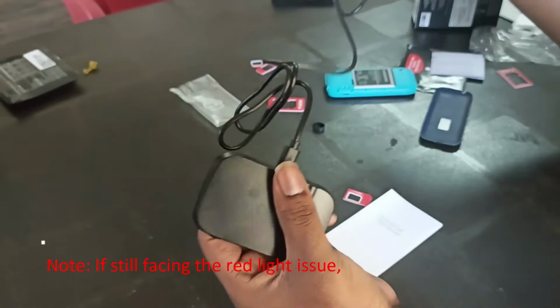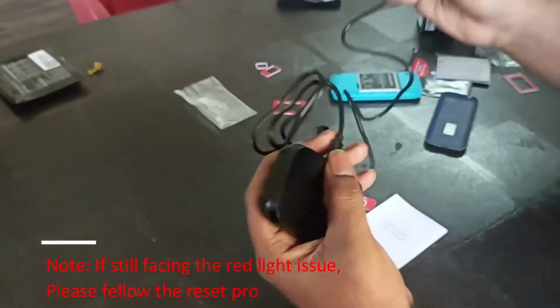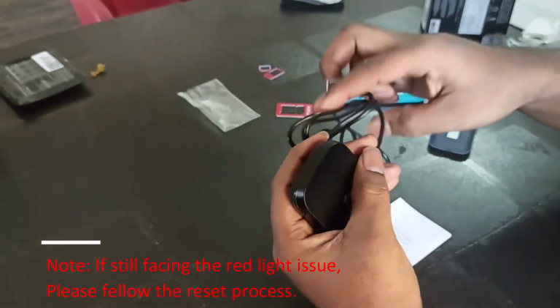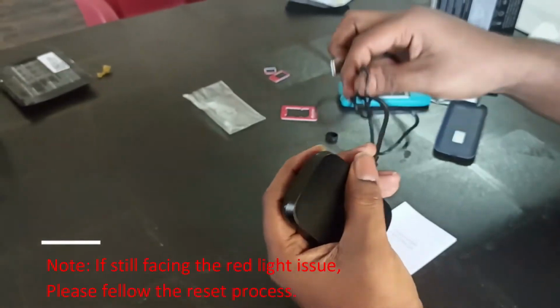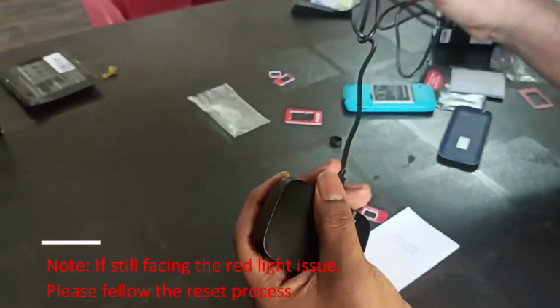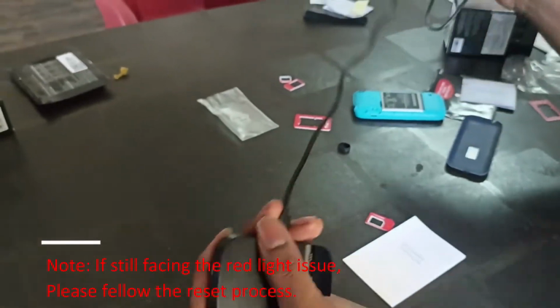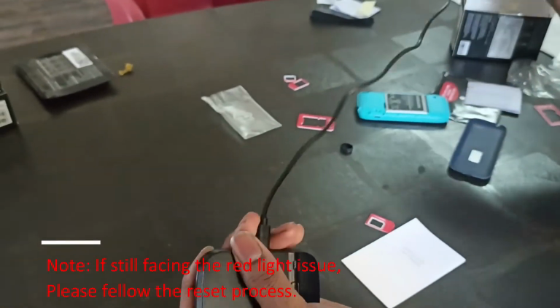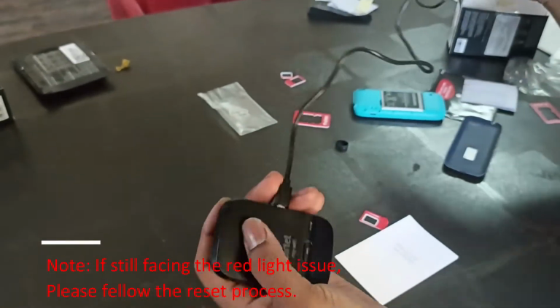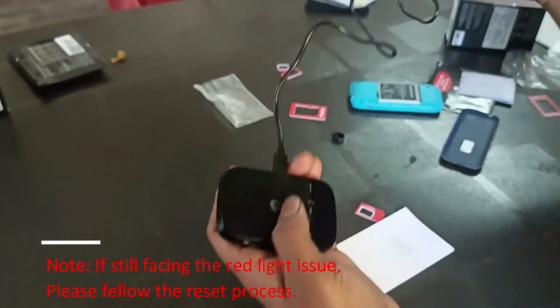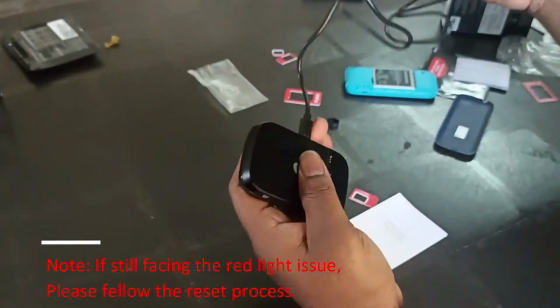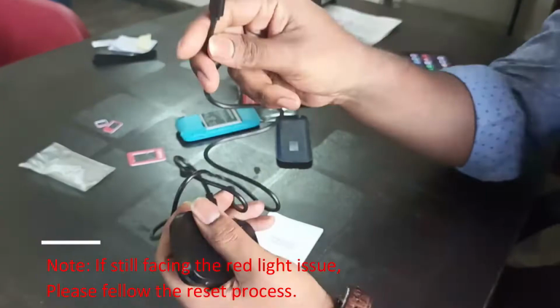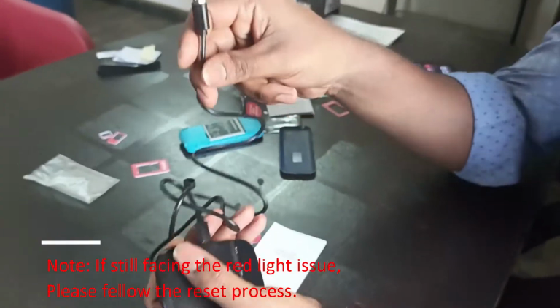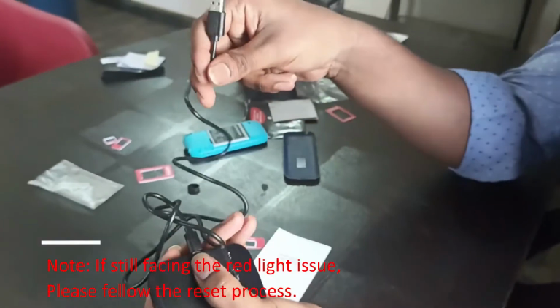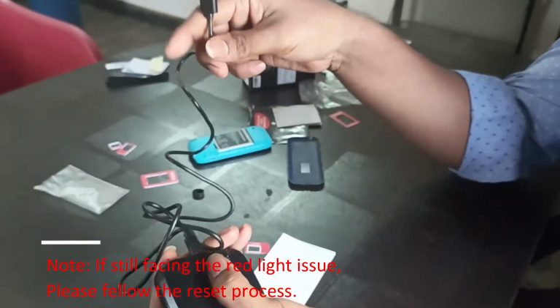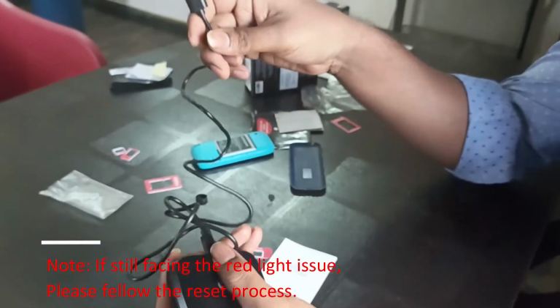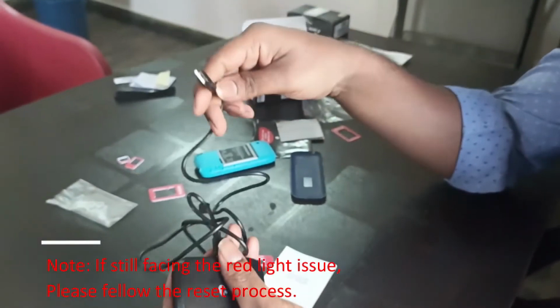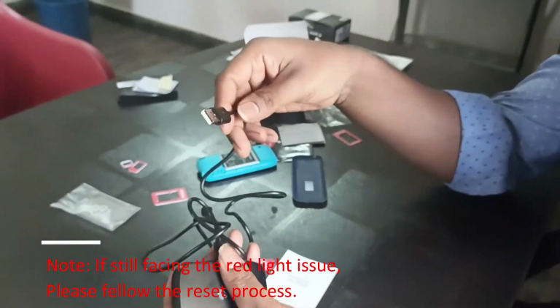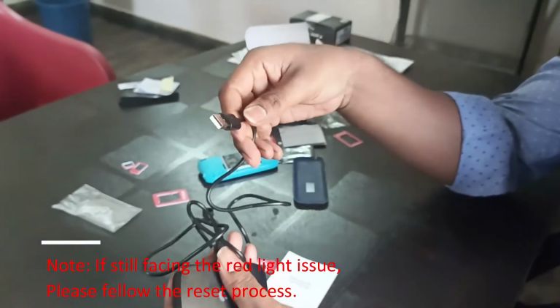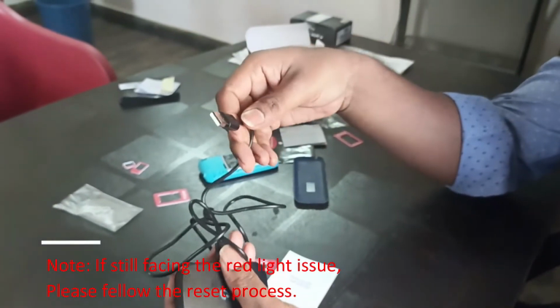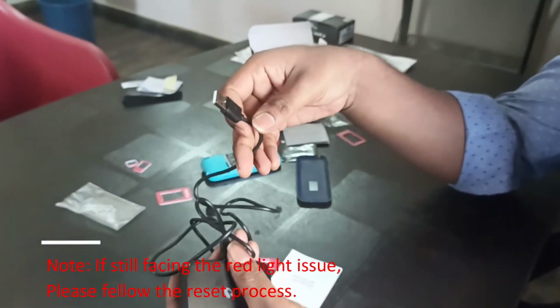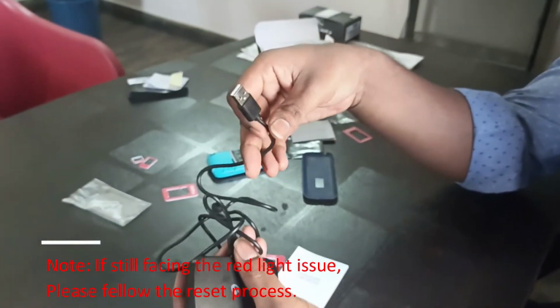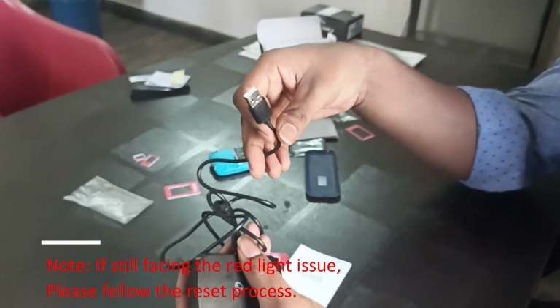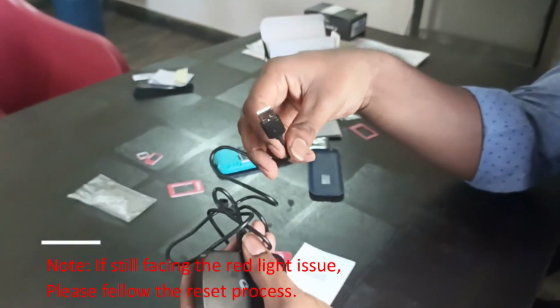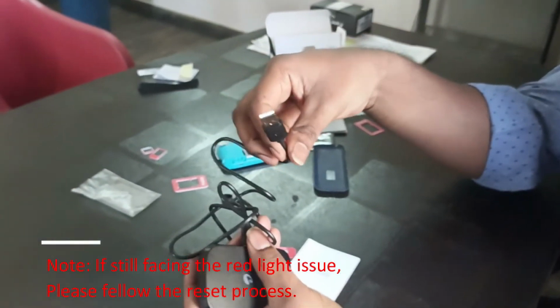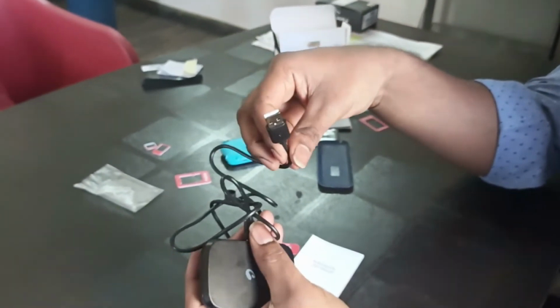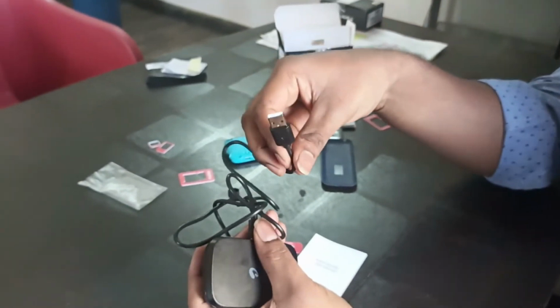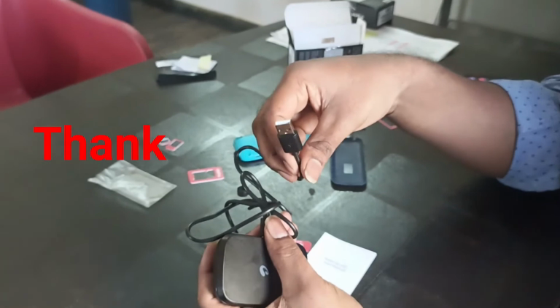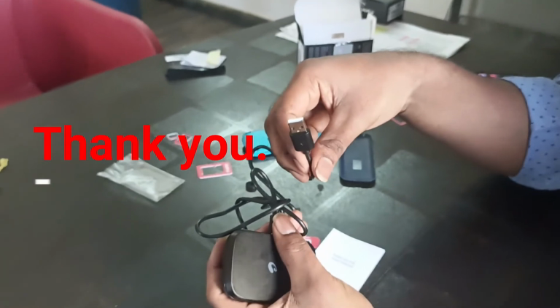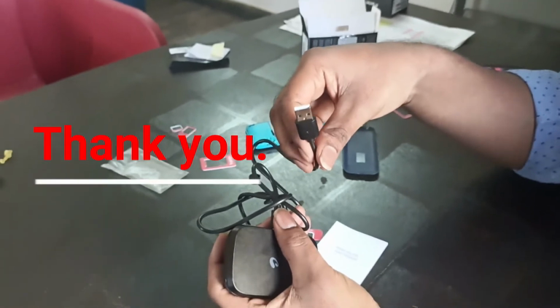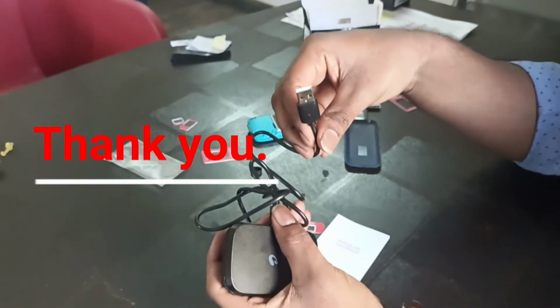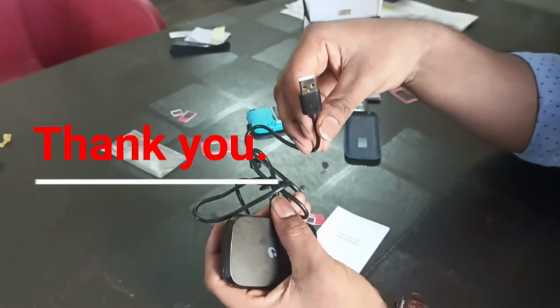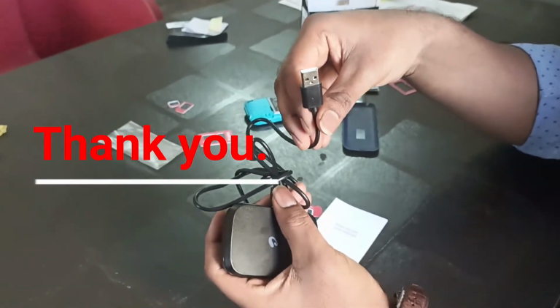Note: If still facing a red light issue, please follow the reset process. Thank you.